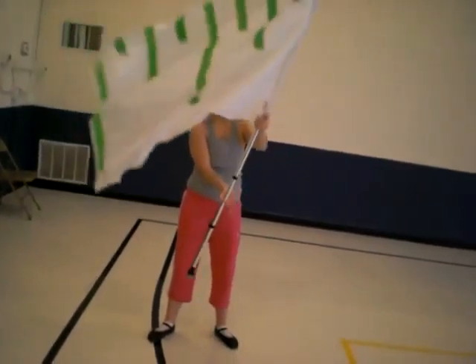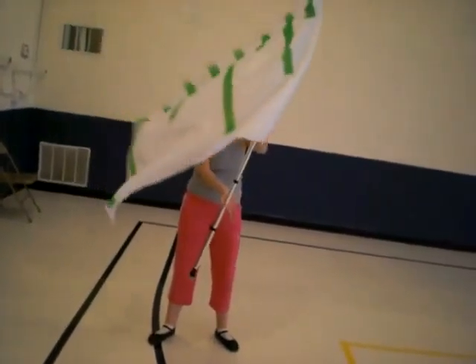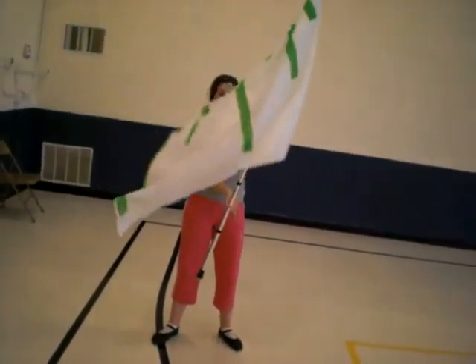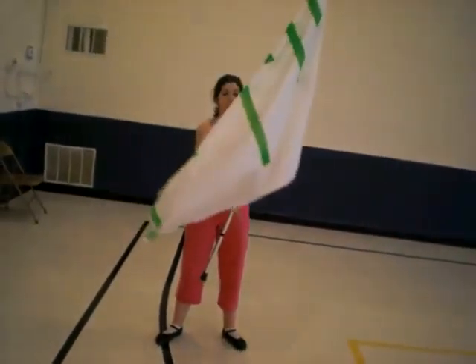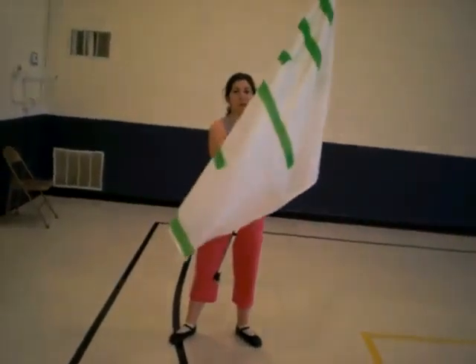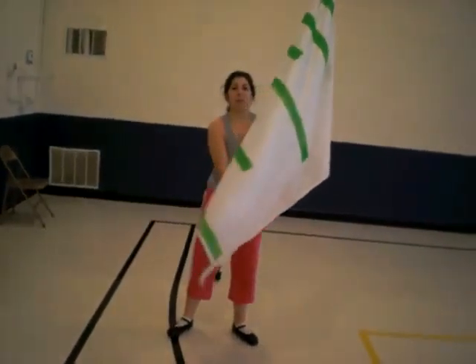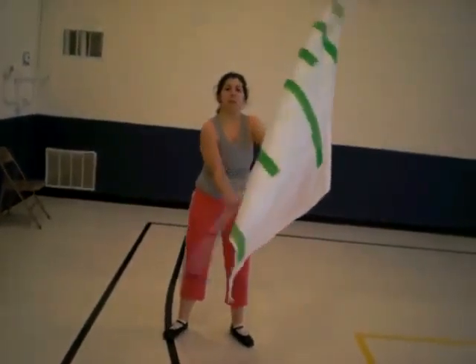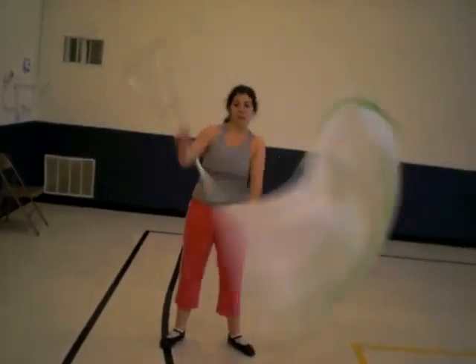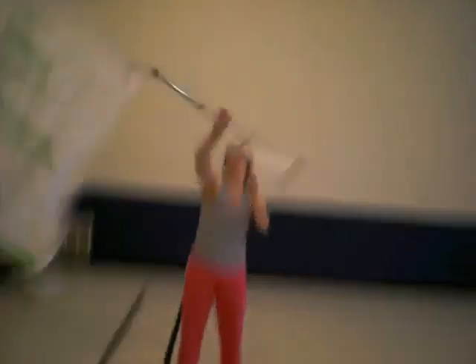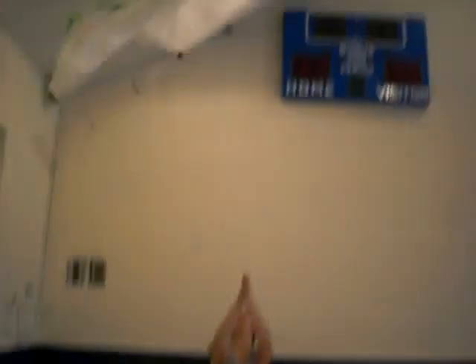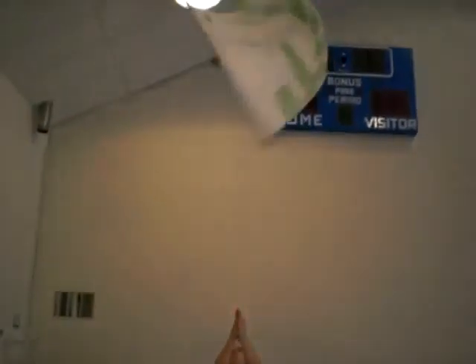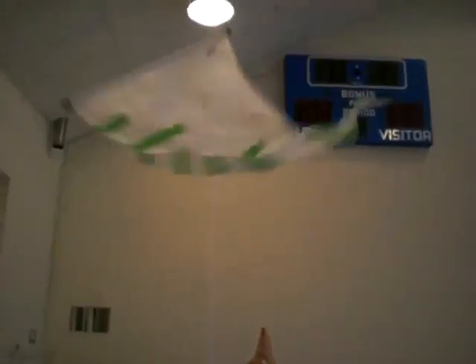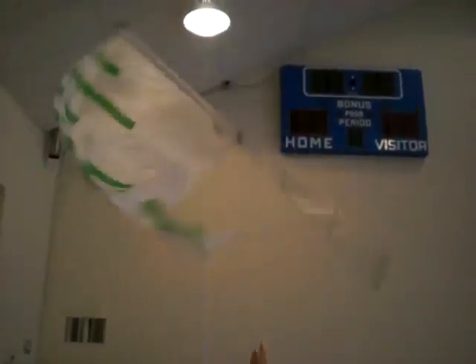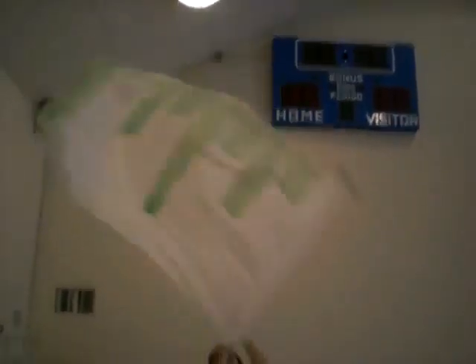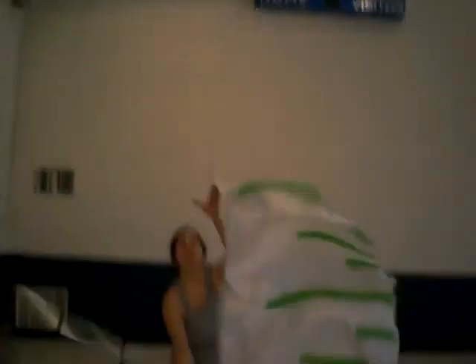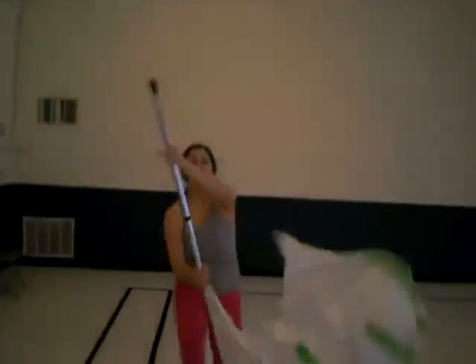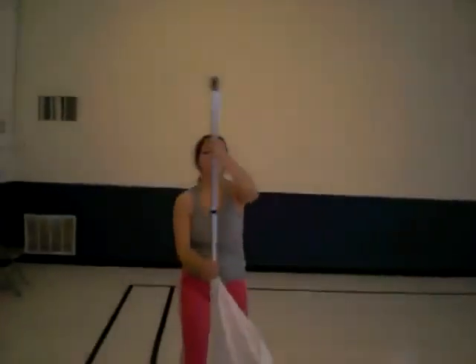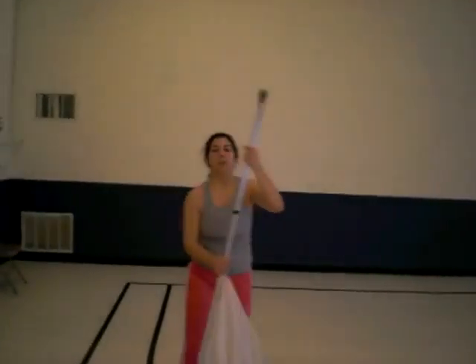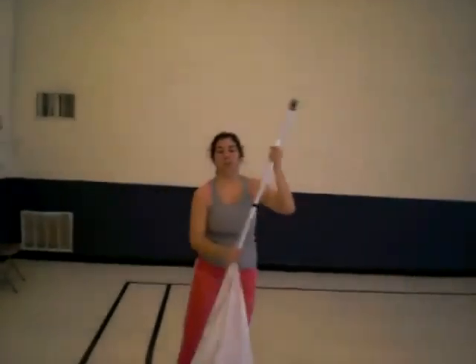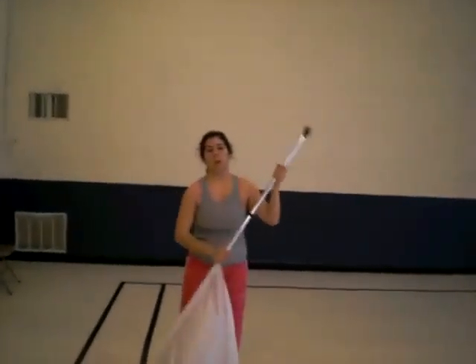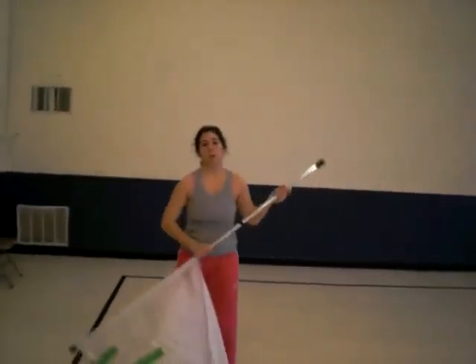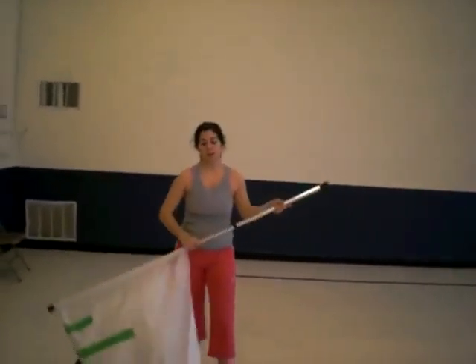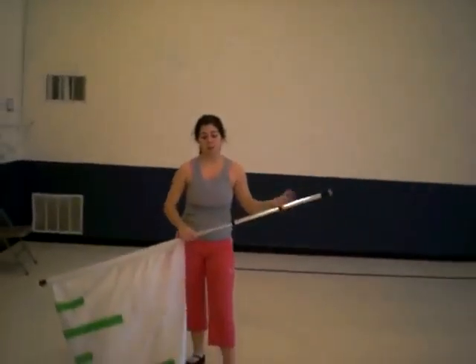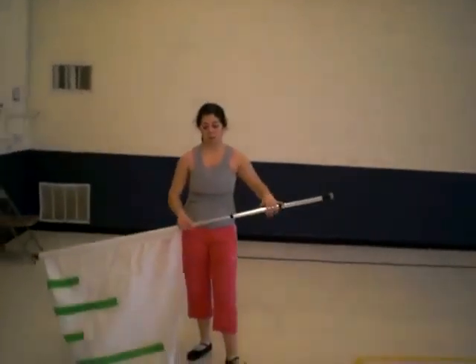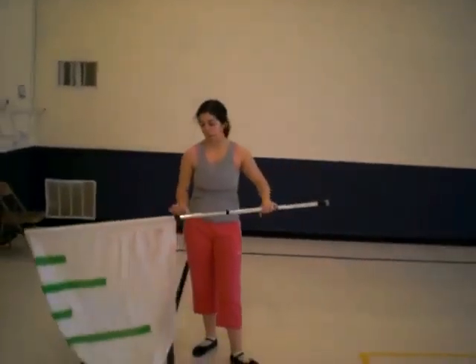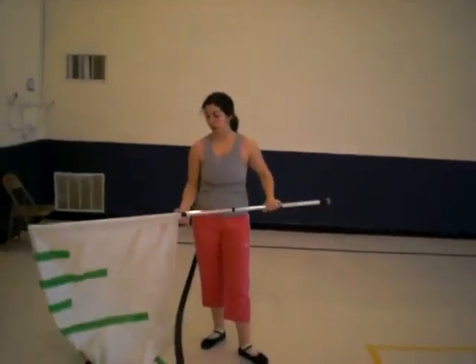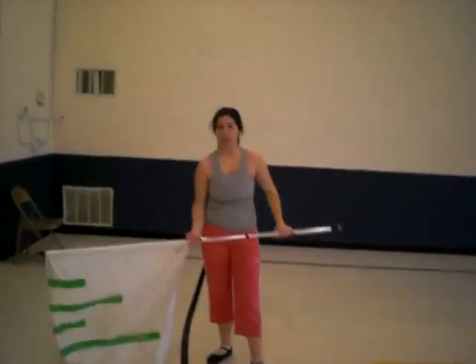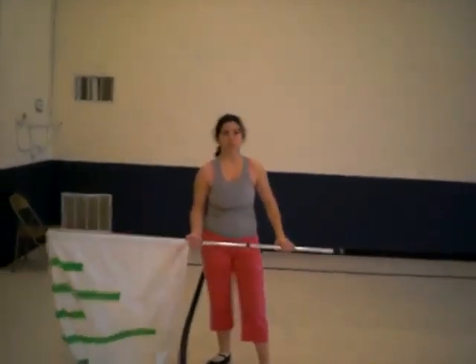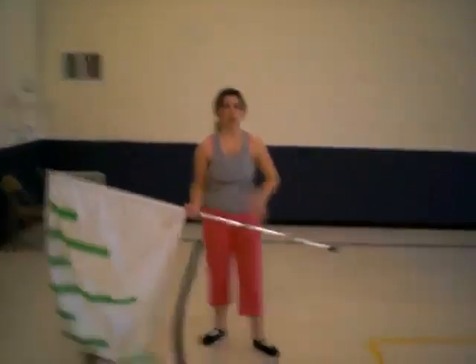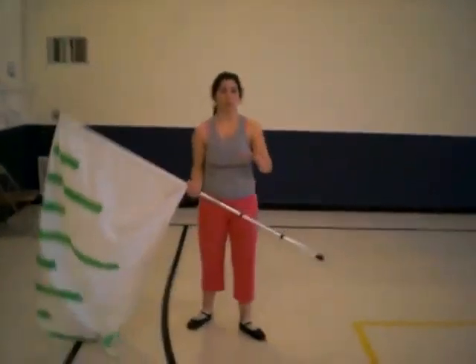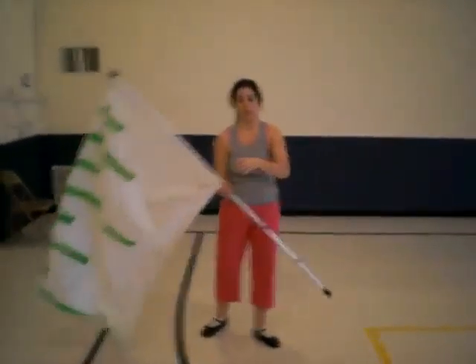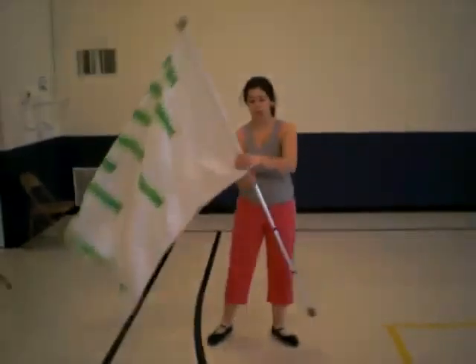Grab money. The same toss we did right before the partner, except a half more rotation.